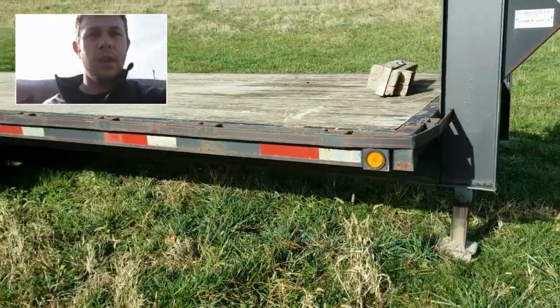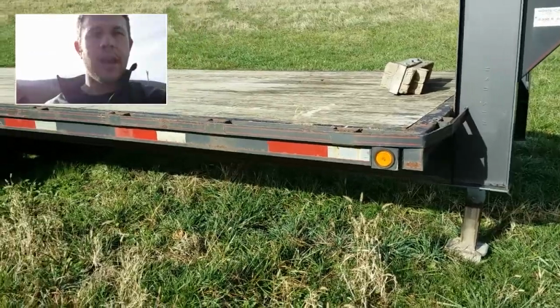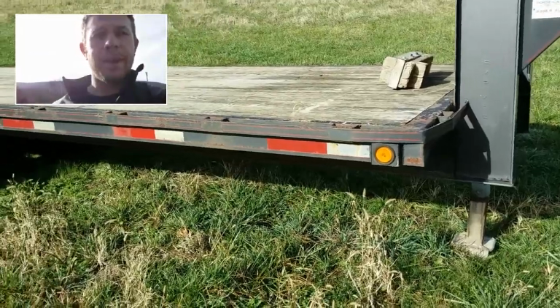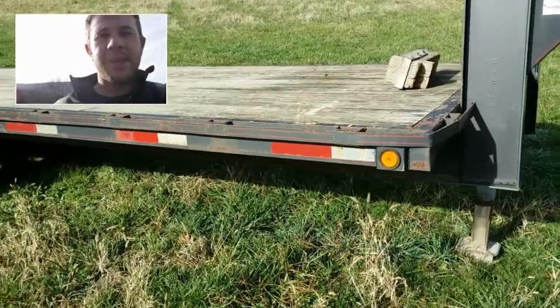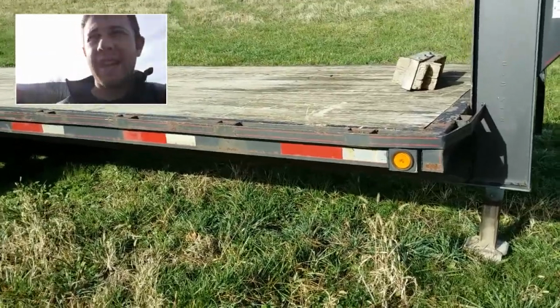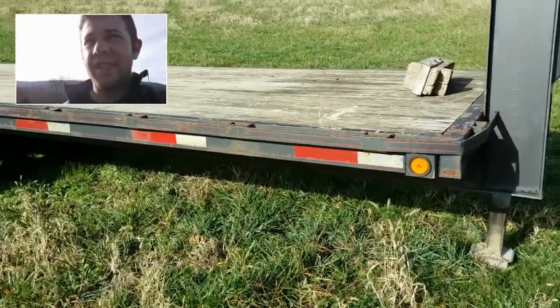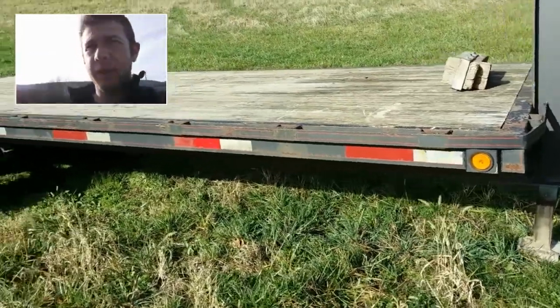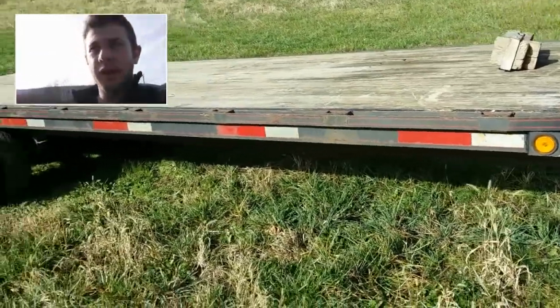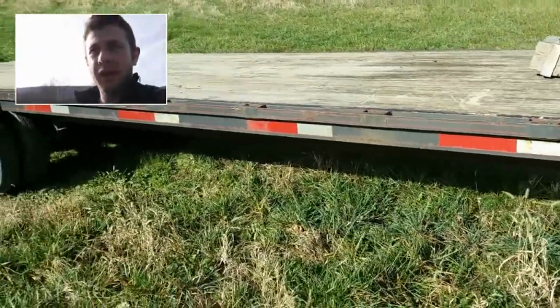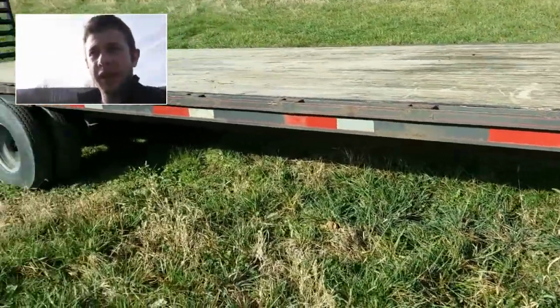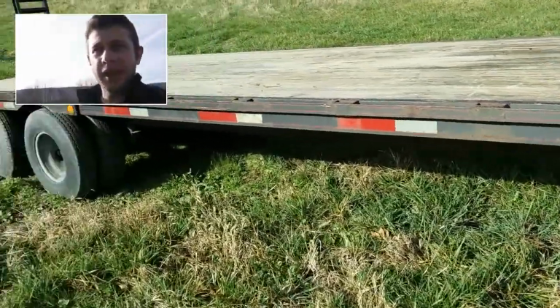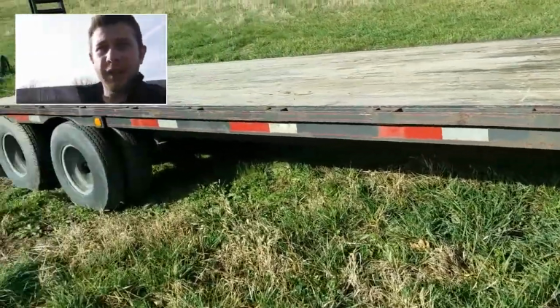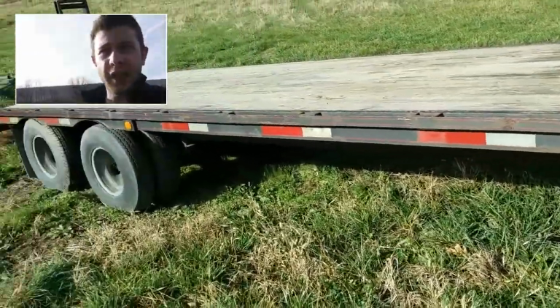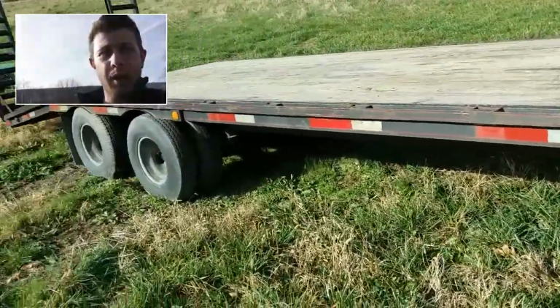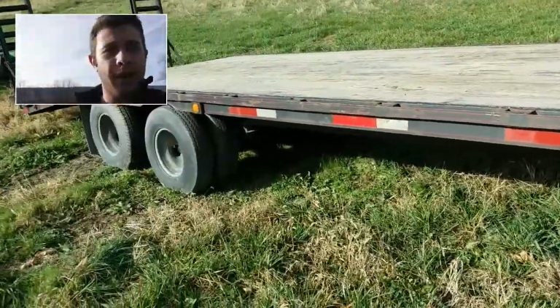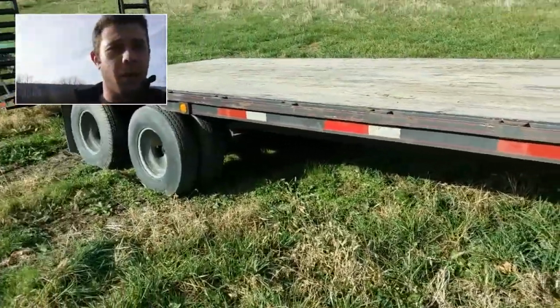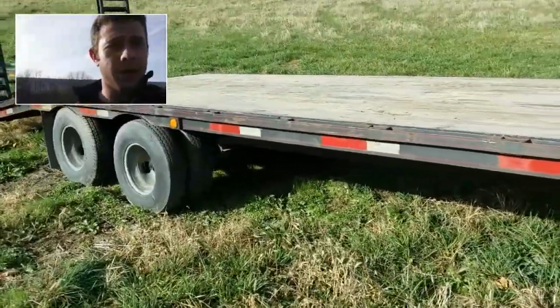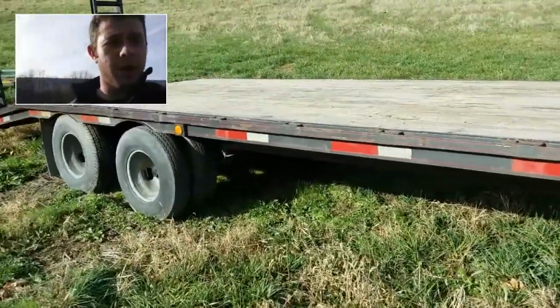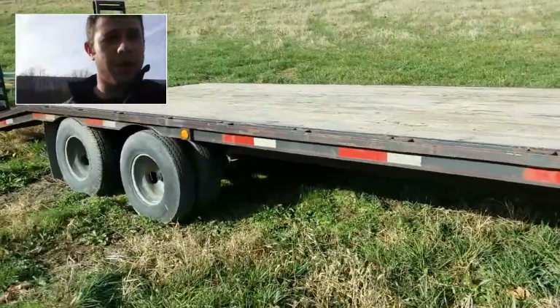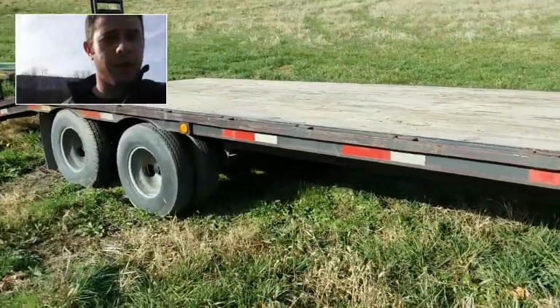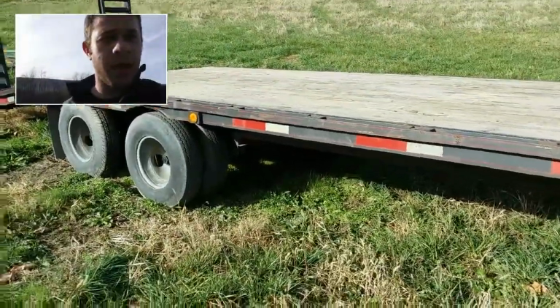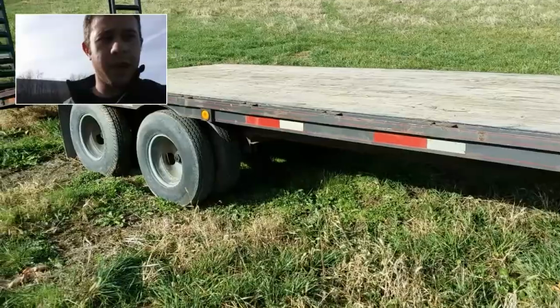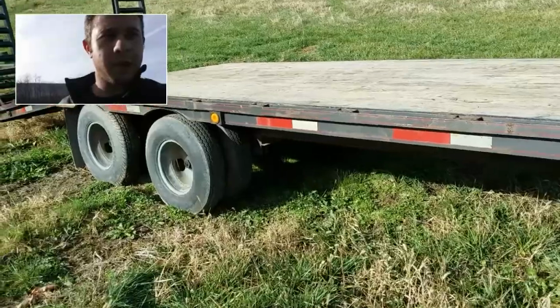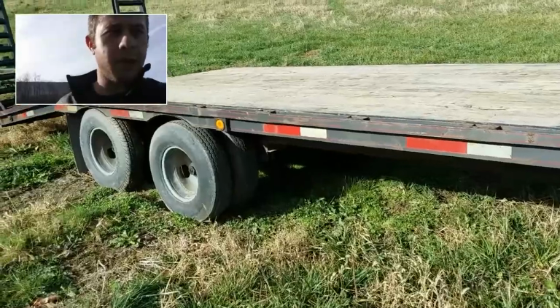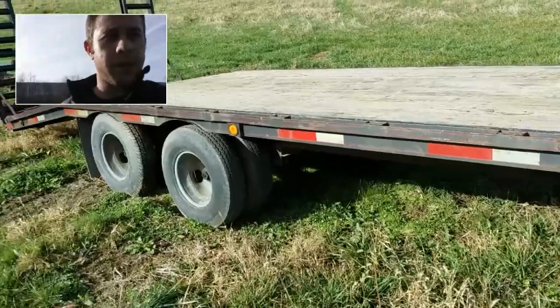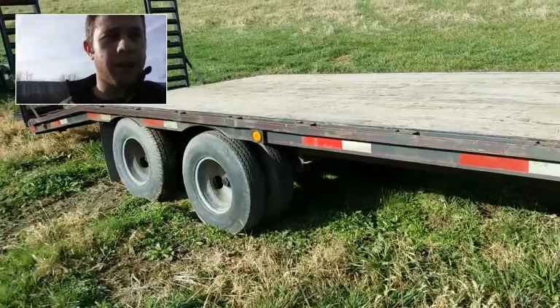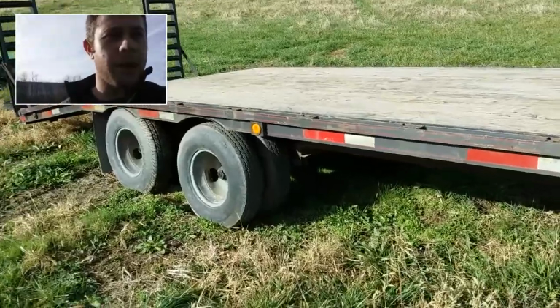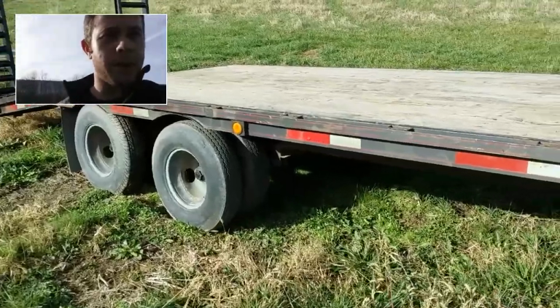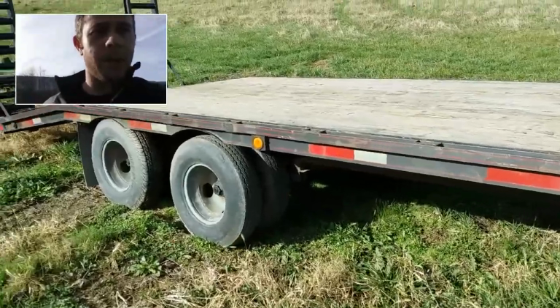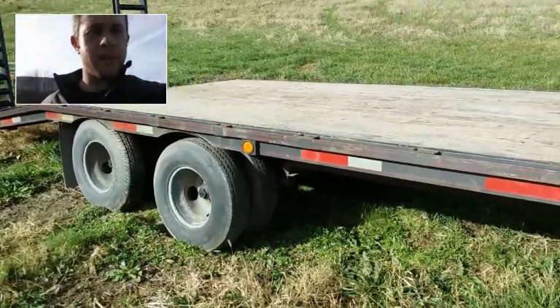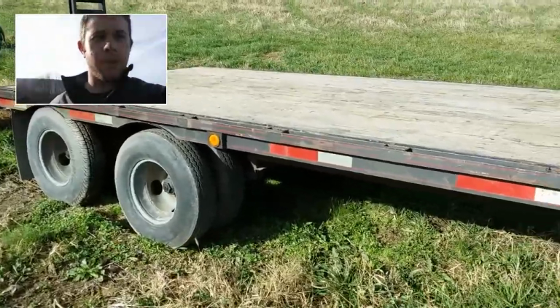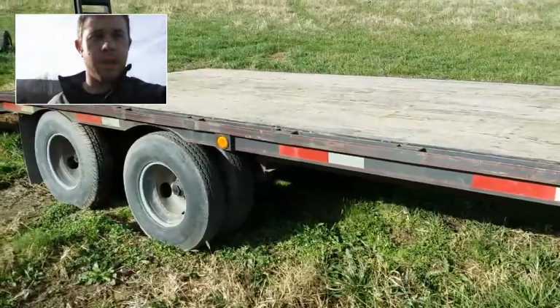Hi, my name is Seth and this is a walk-around video of a Wilro trailer. We're just going to walk around and look at the major components real quick.